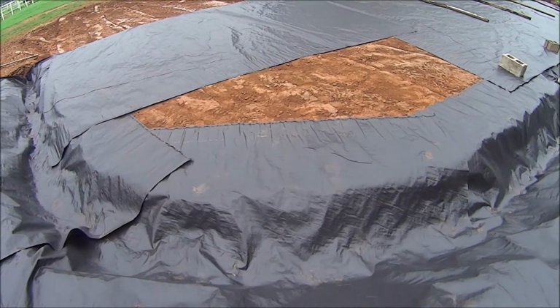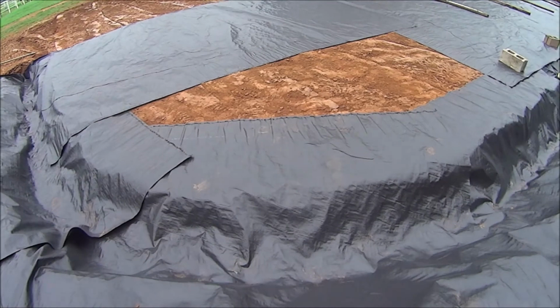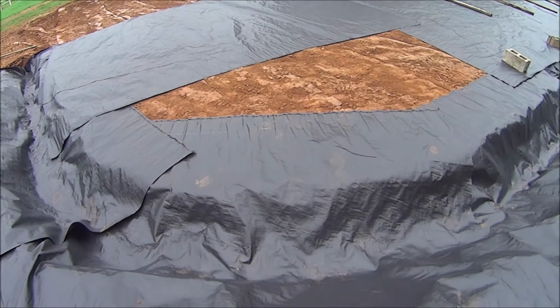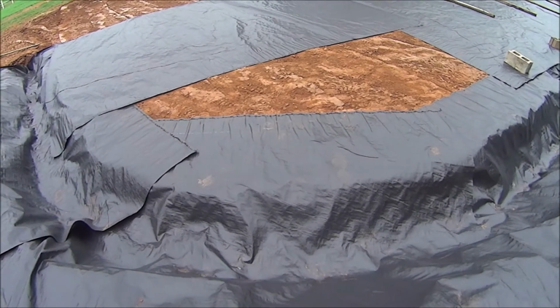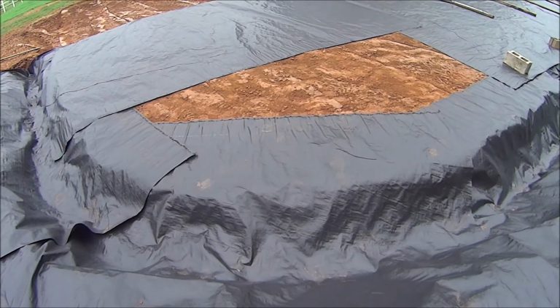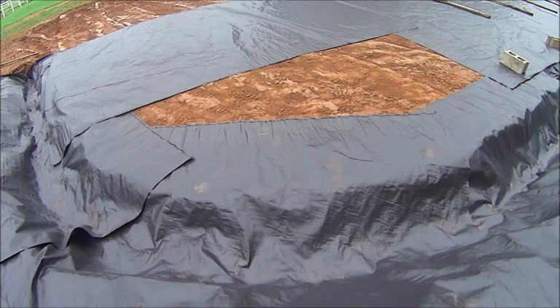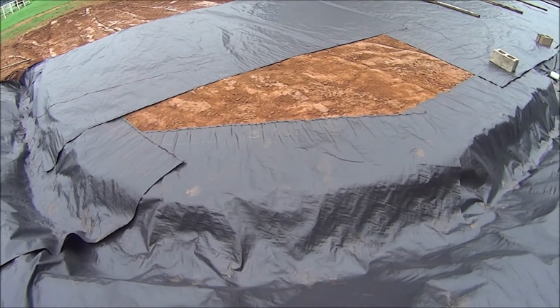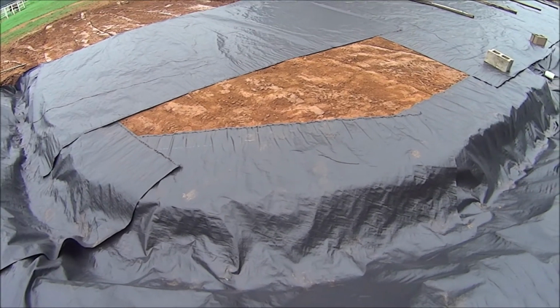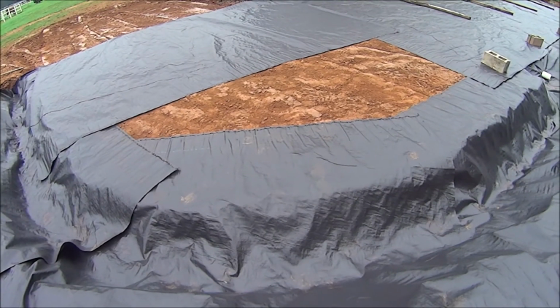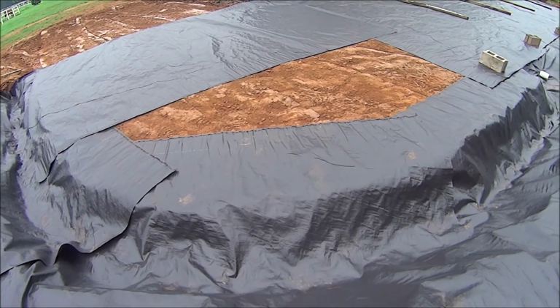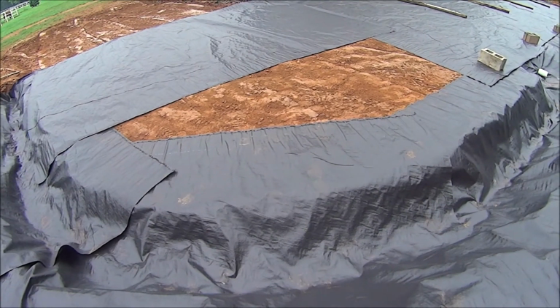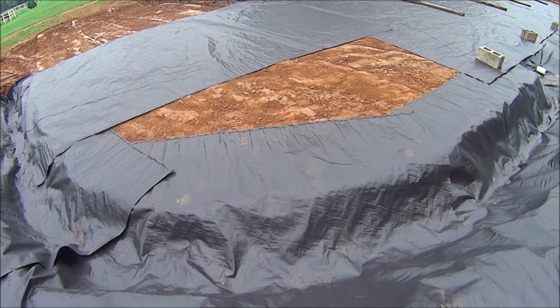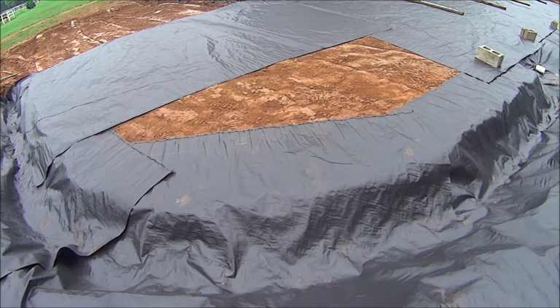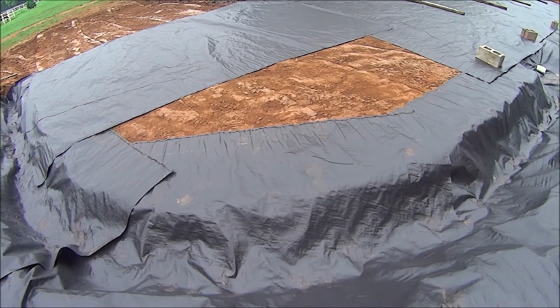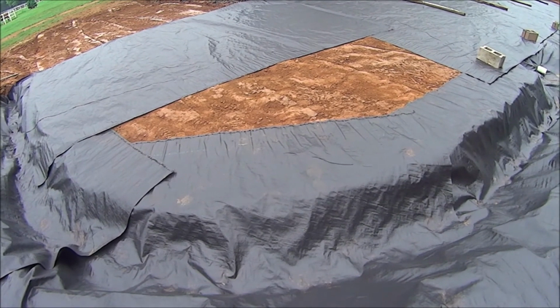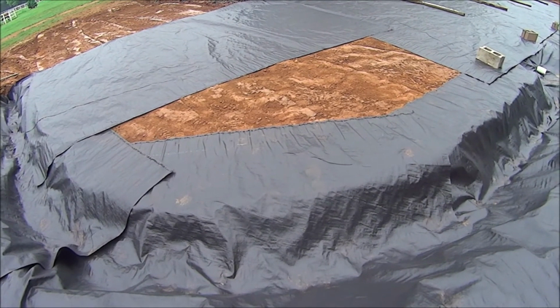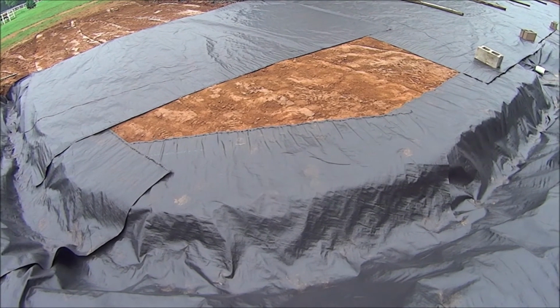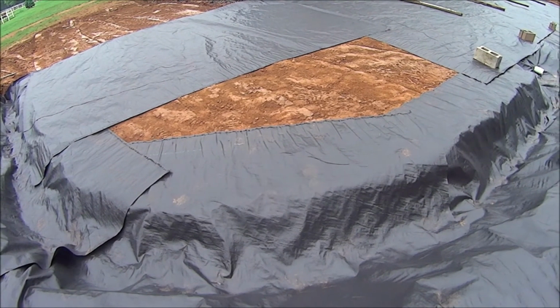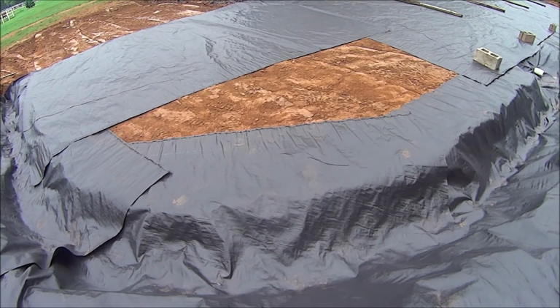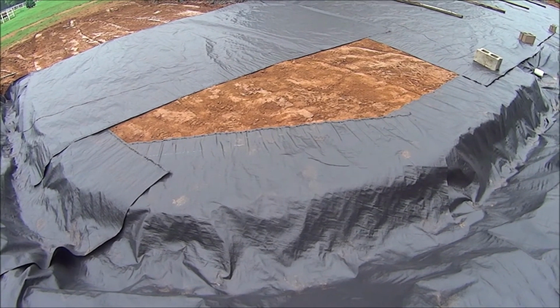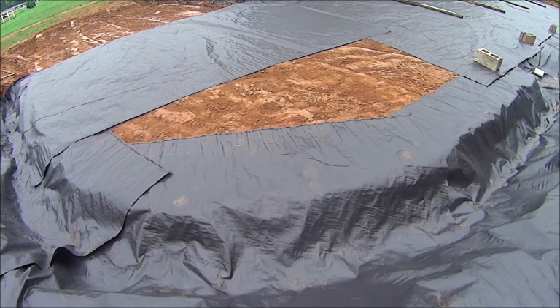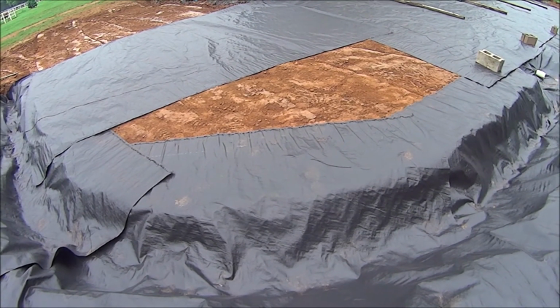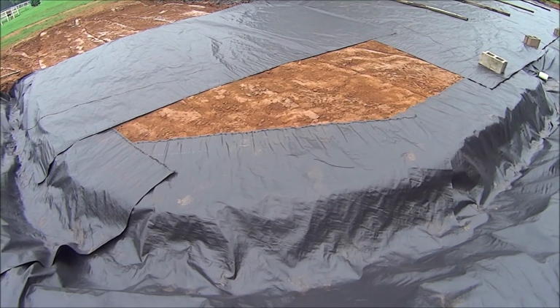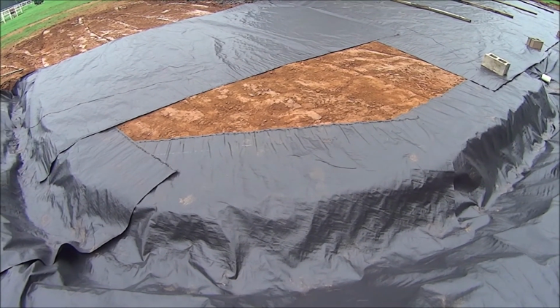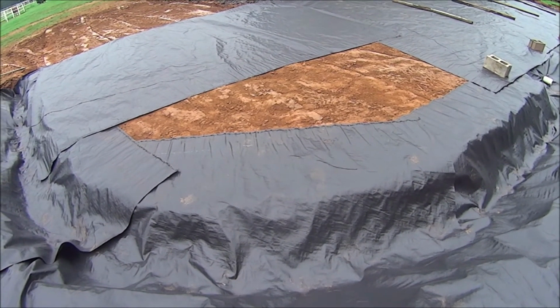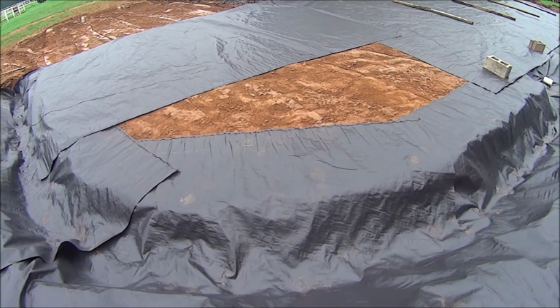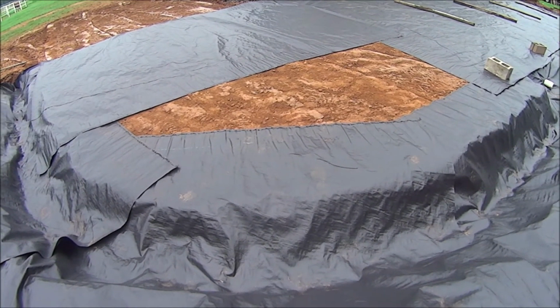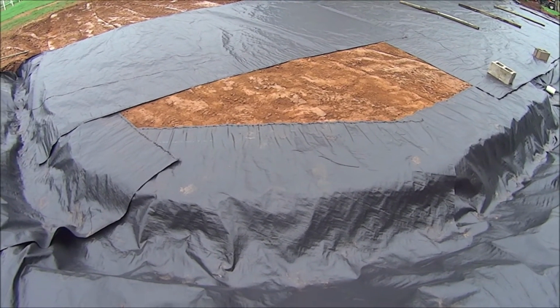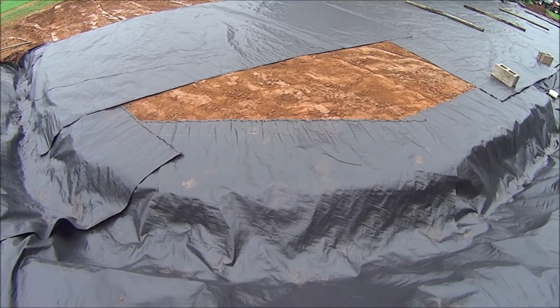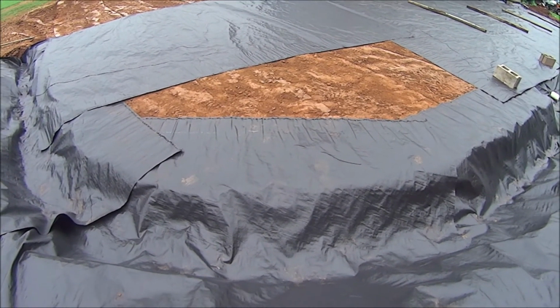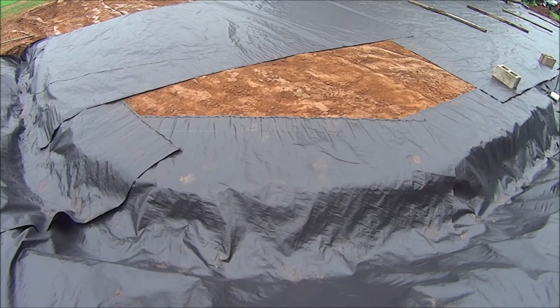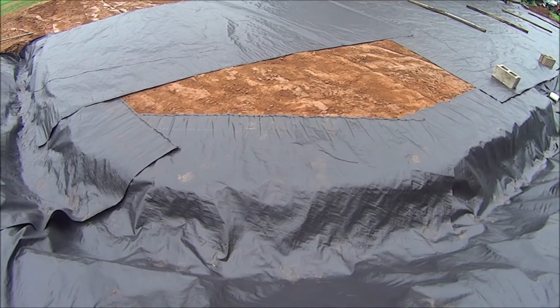There's a little tiny square cutout to deal with — let's get that cut out and throw it in here.